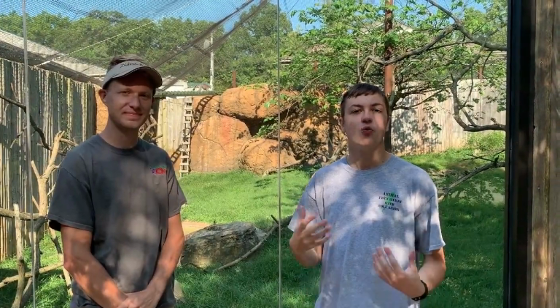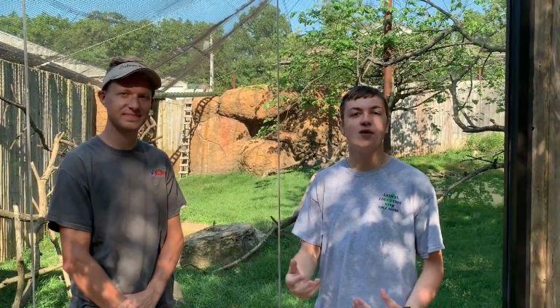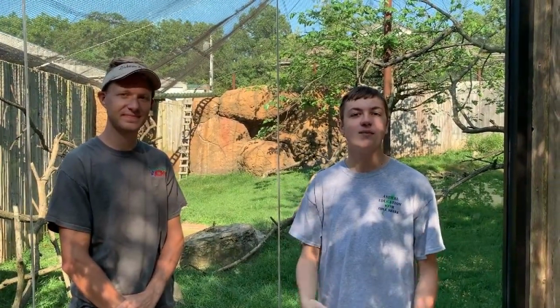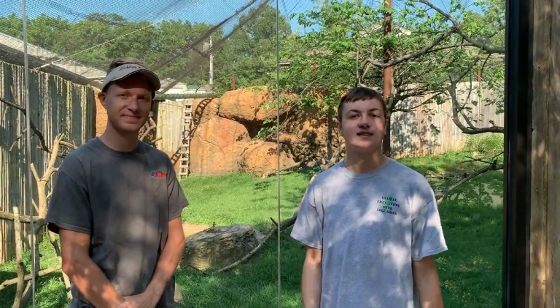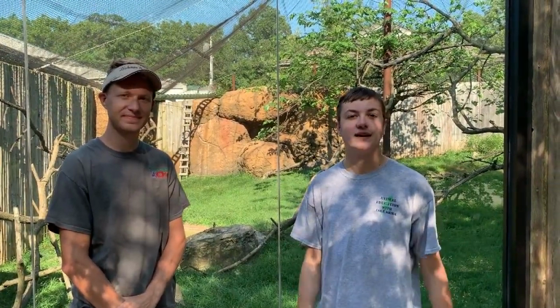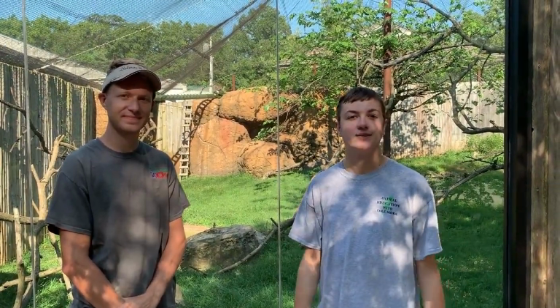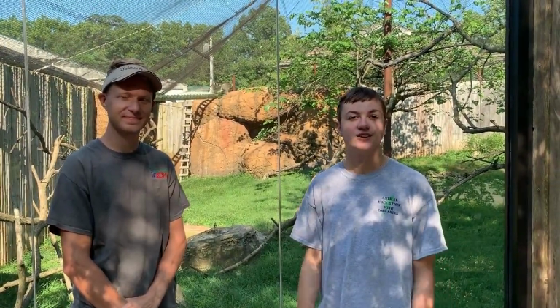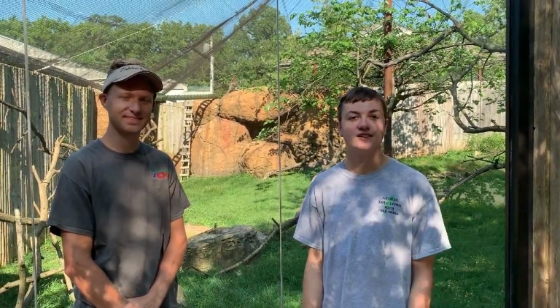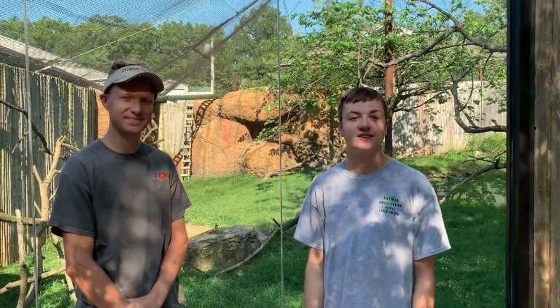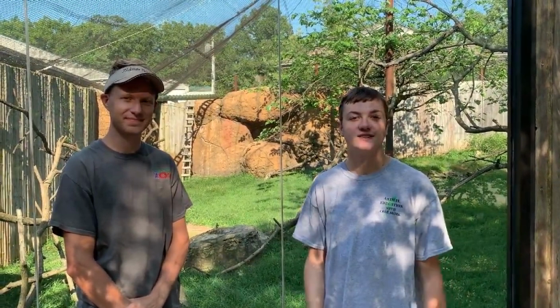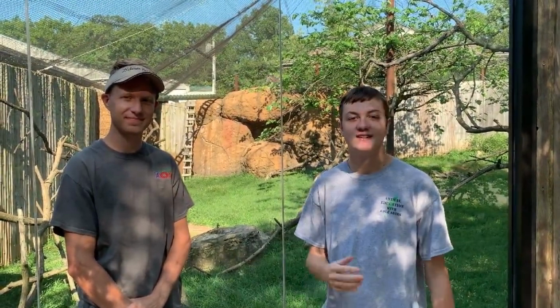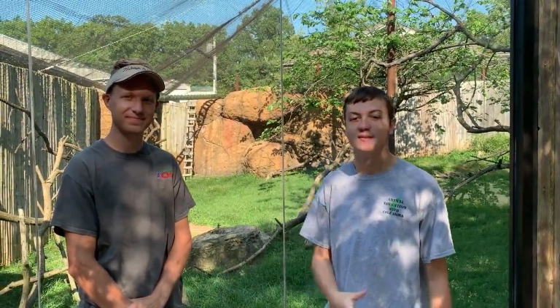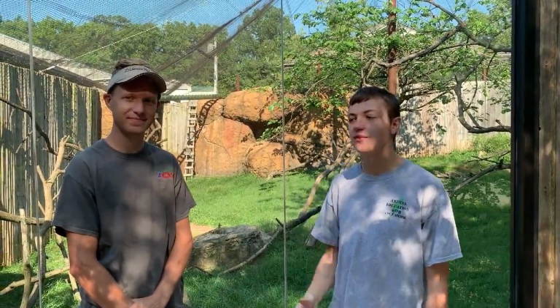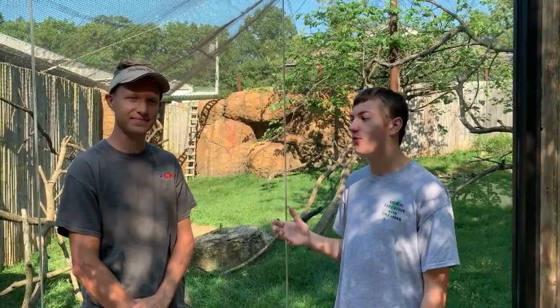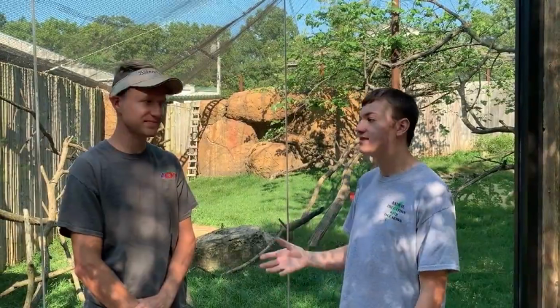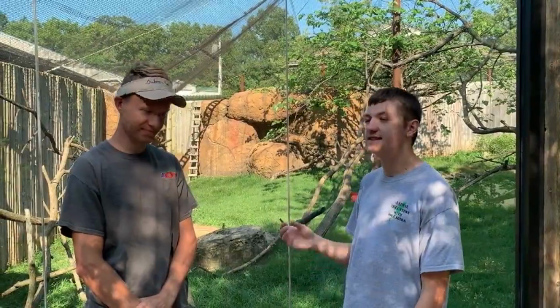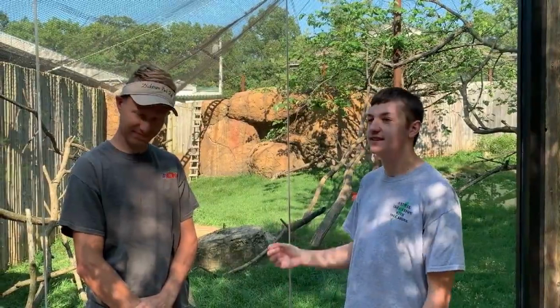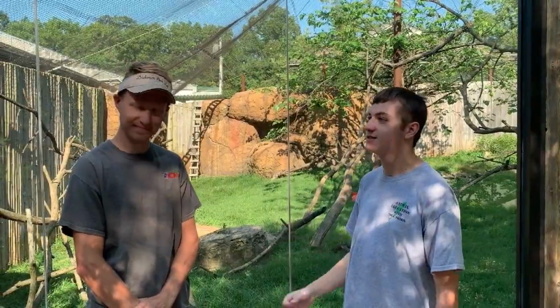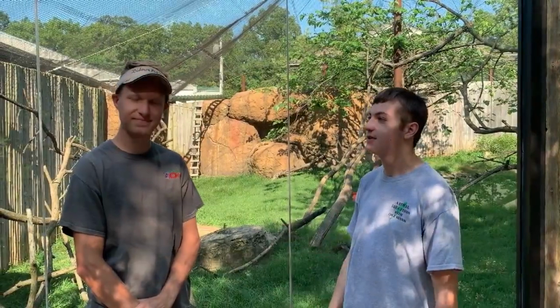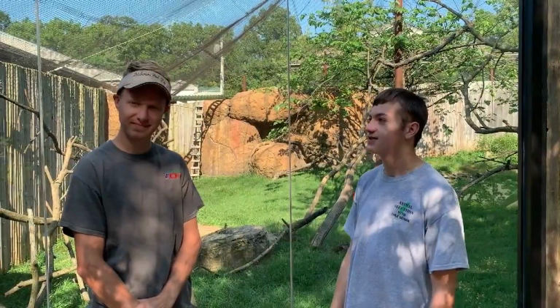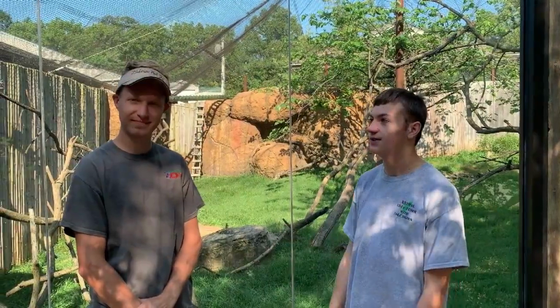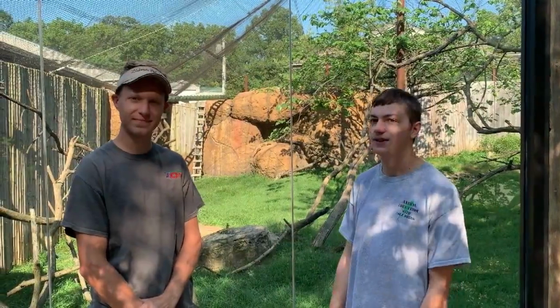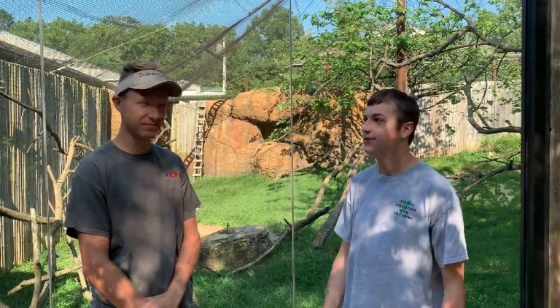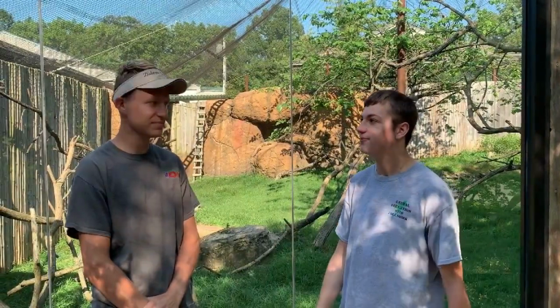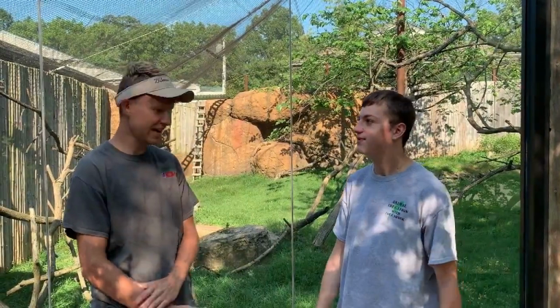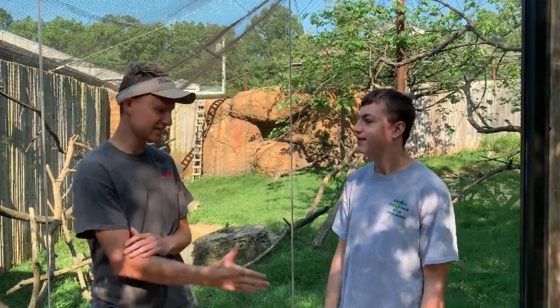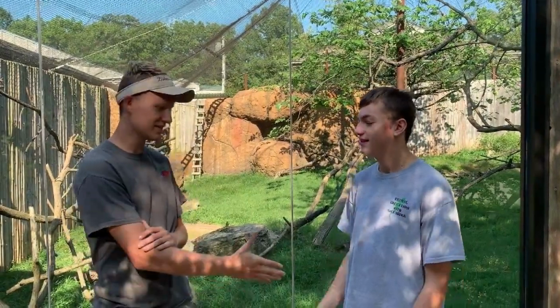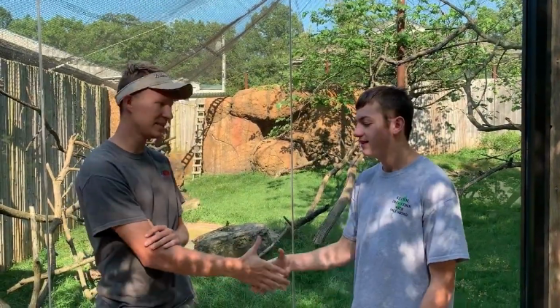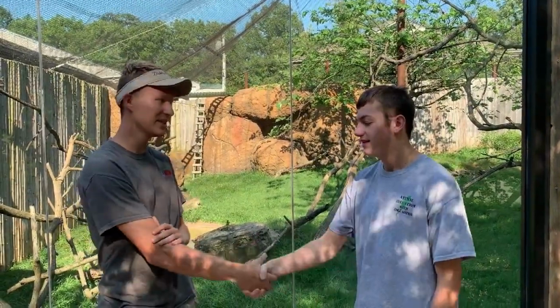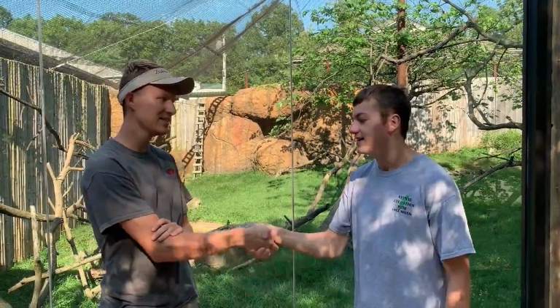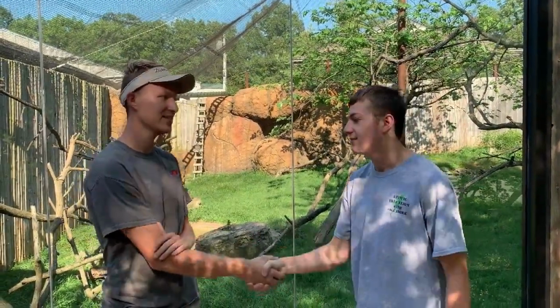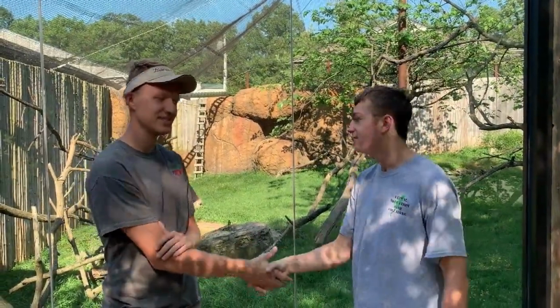Welcome back to my Animal Education Series. I'm Sam here with Weston at the Dickerson Park Zoo. Nice to meet you.